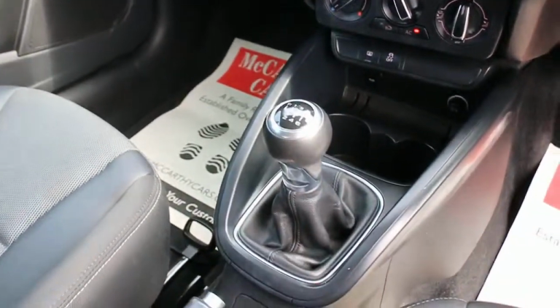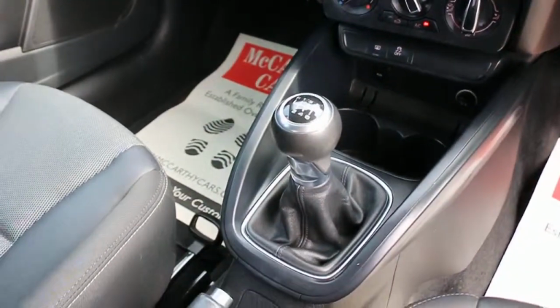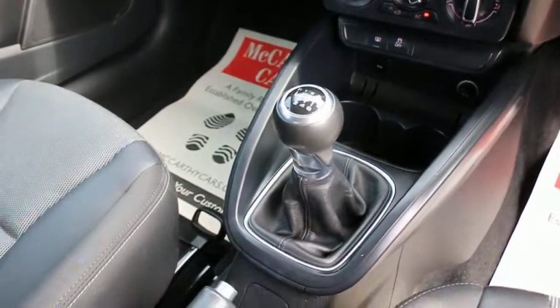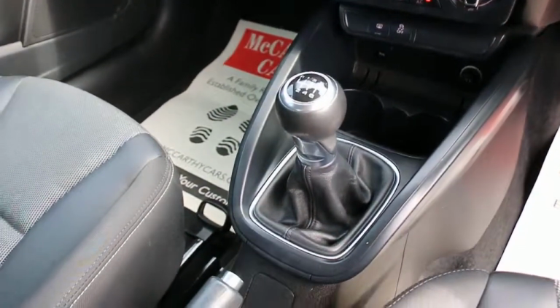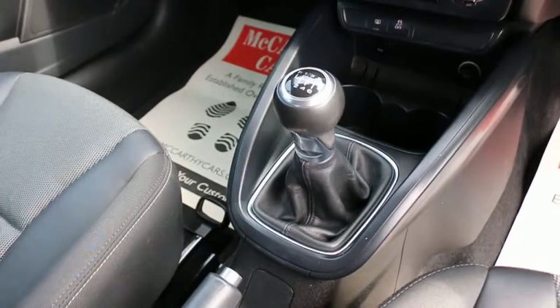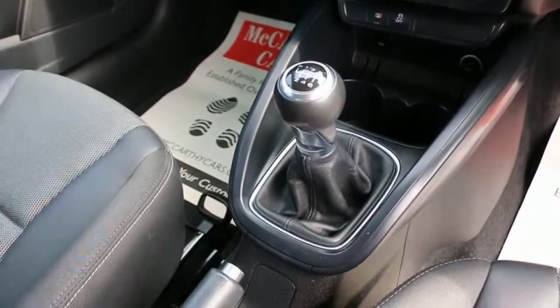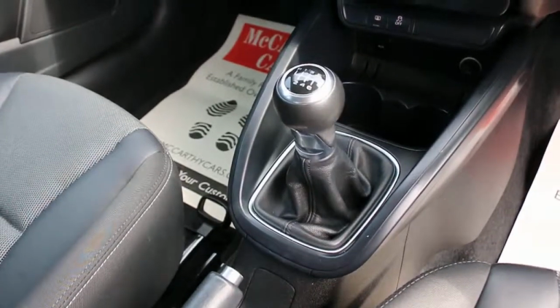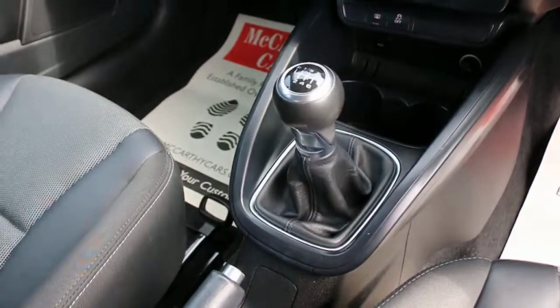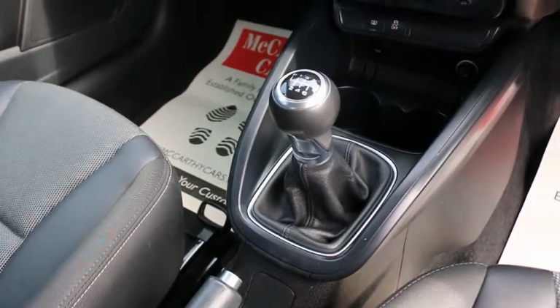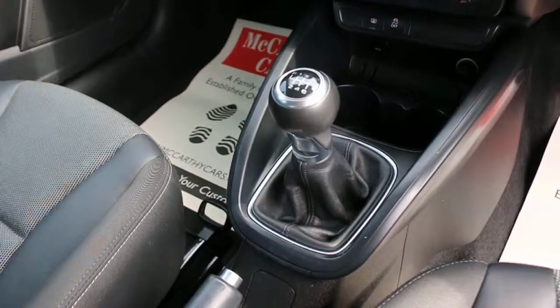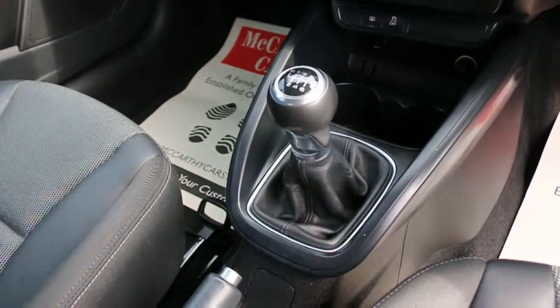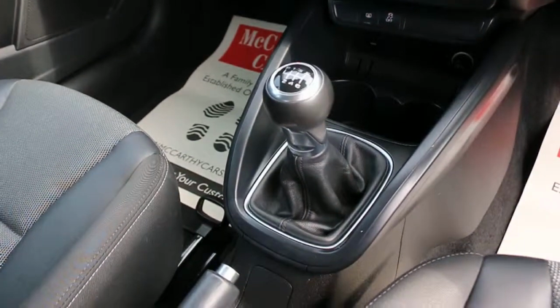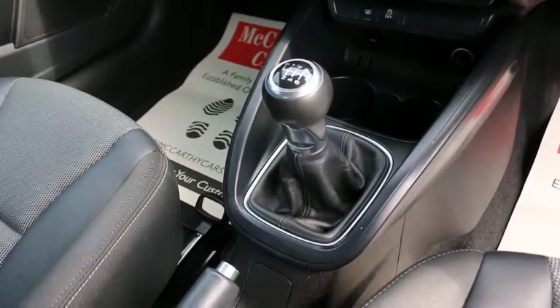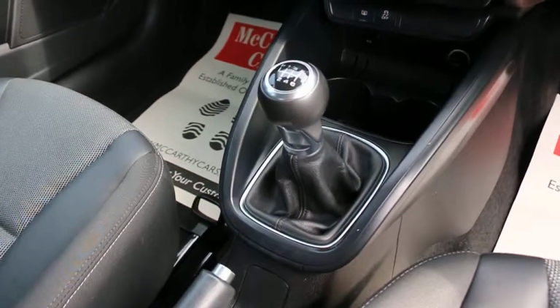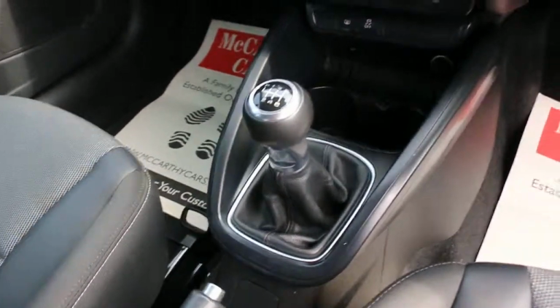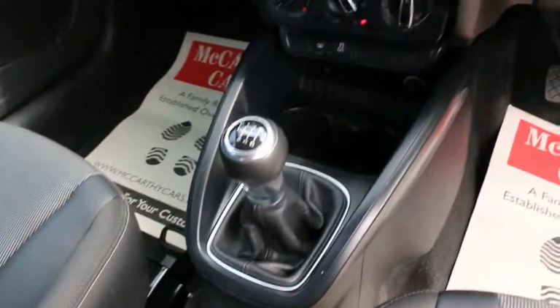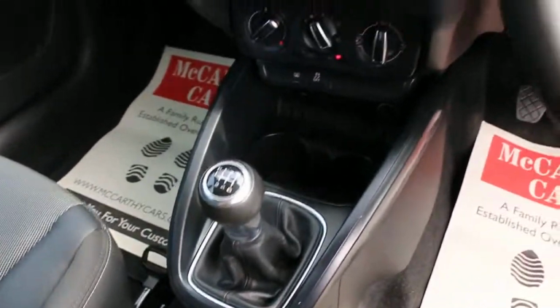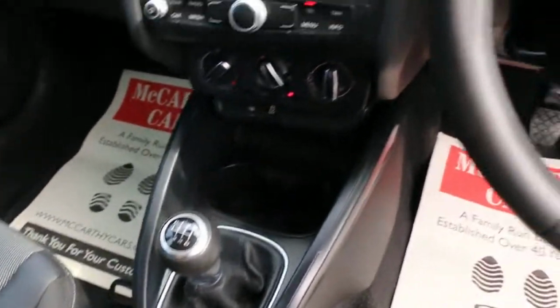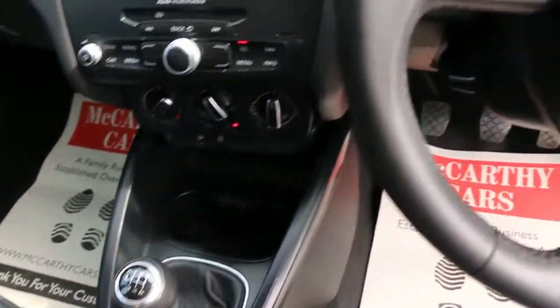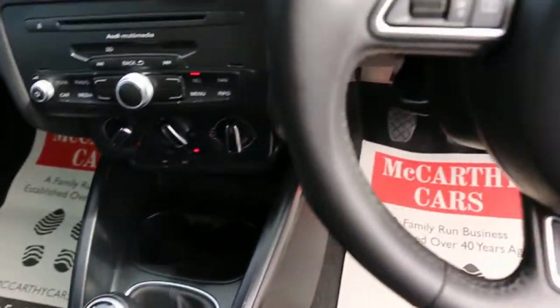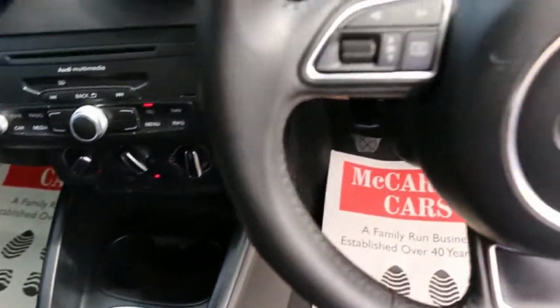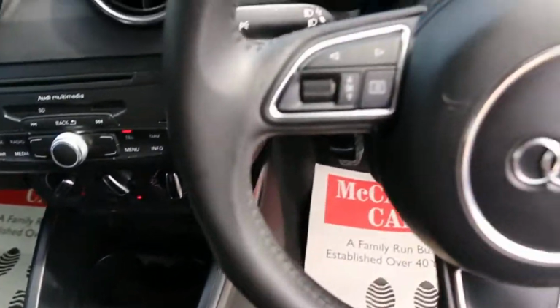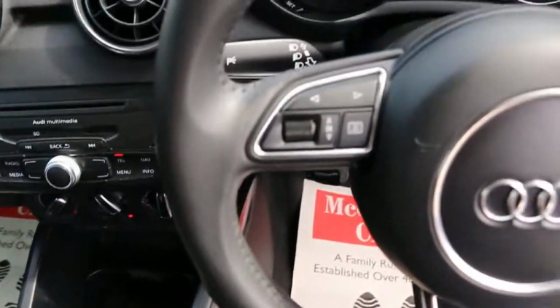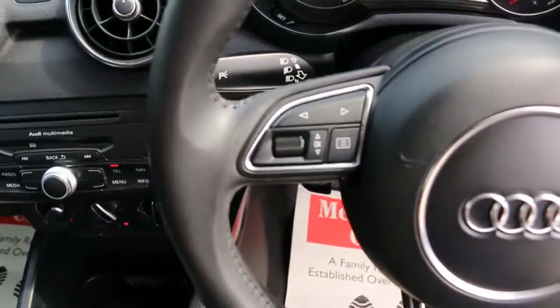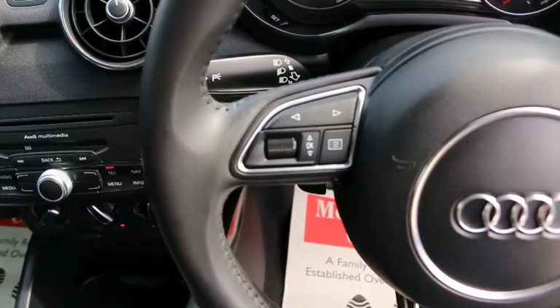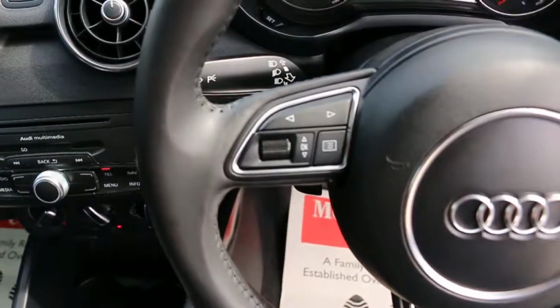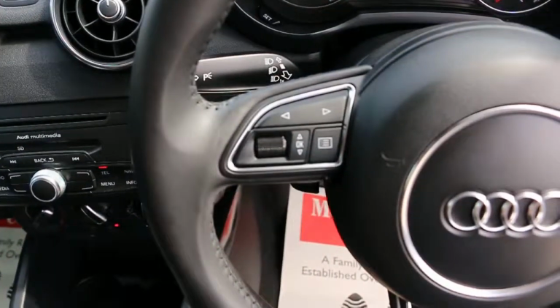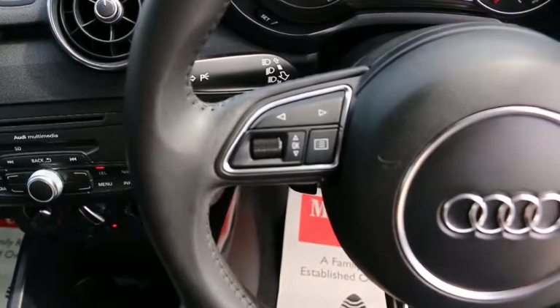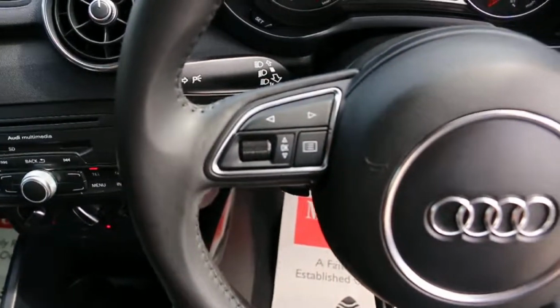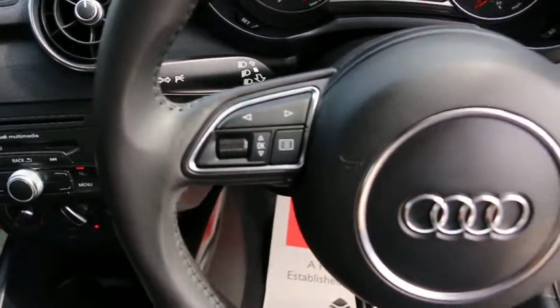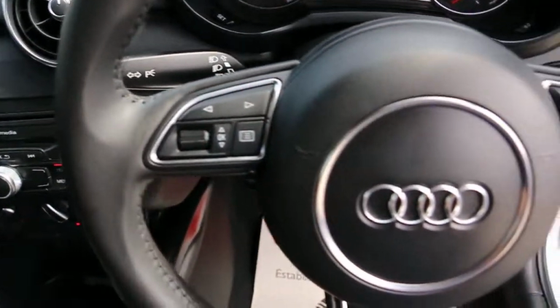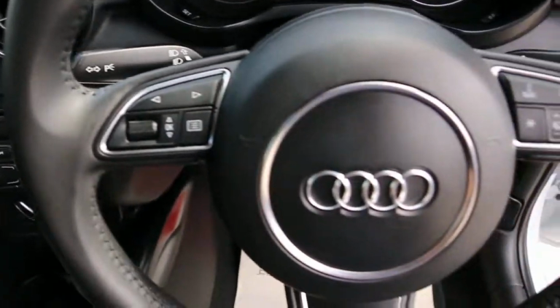Six-speed manual gearbox, two central cup holders, and a multi-function steering wheel.